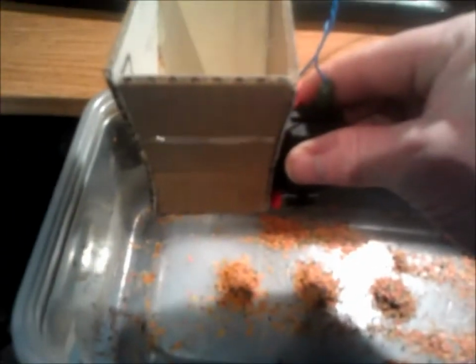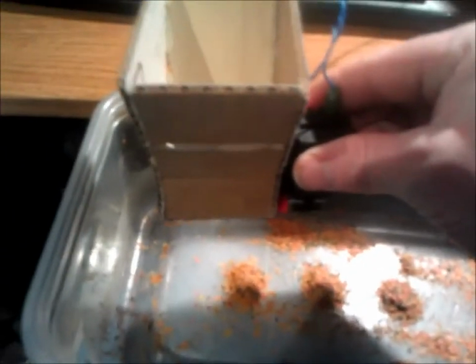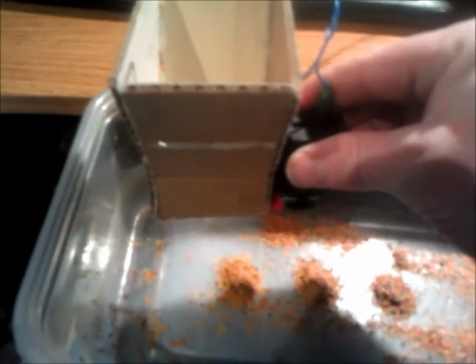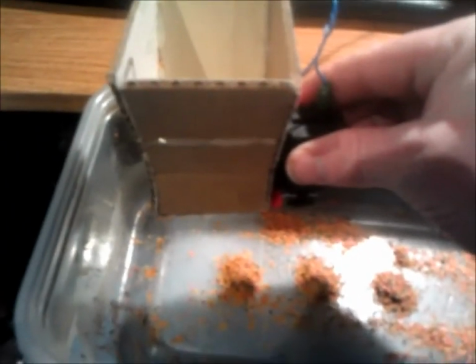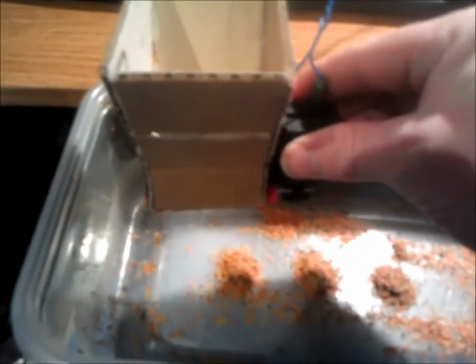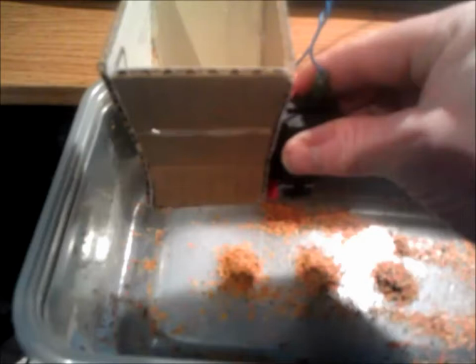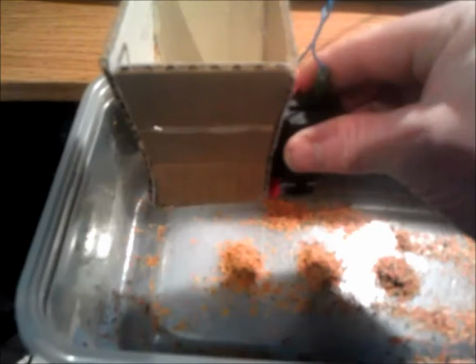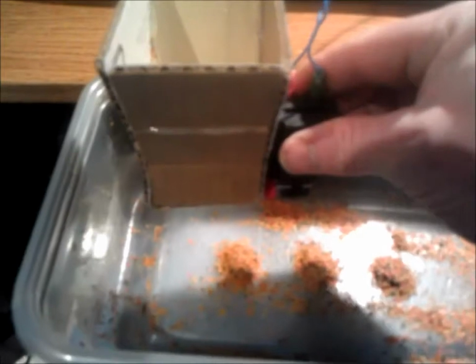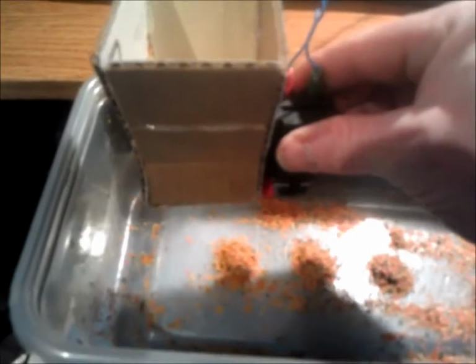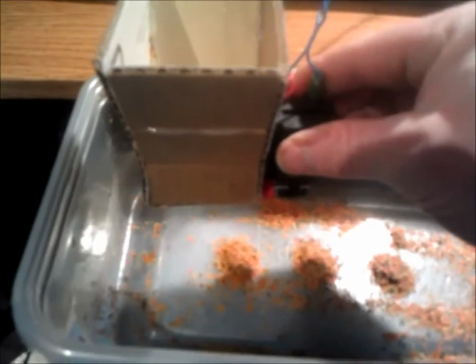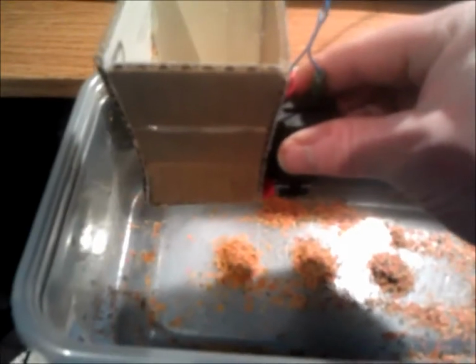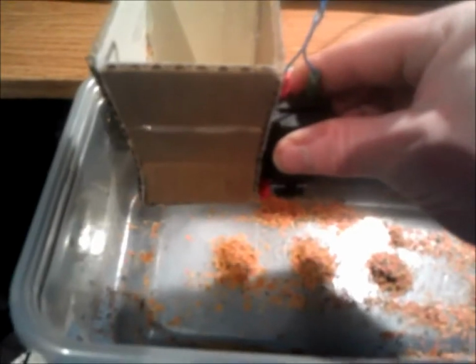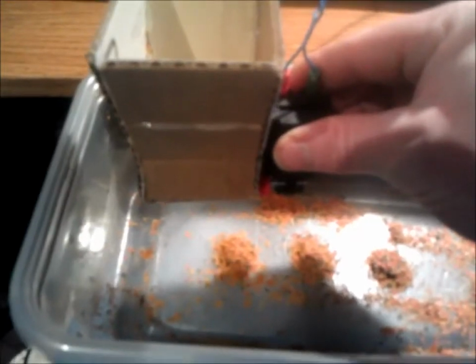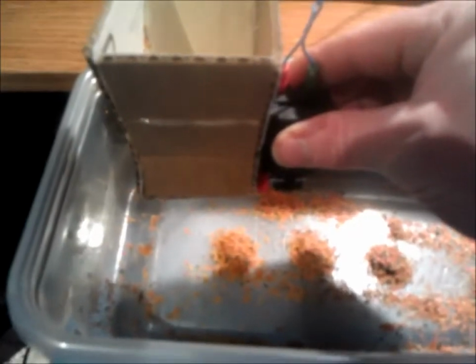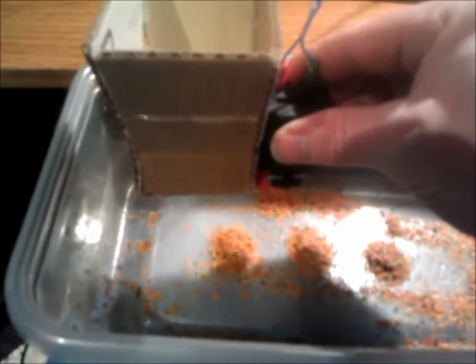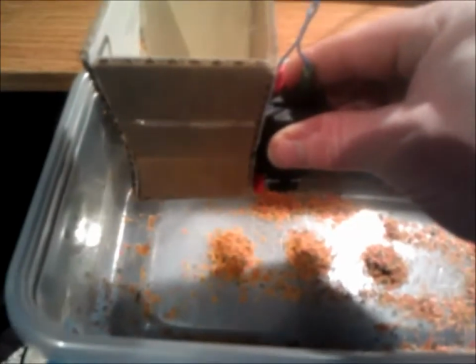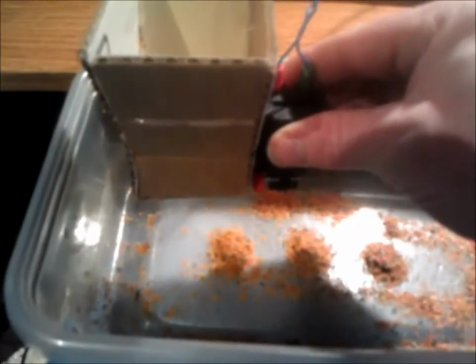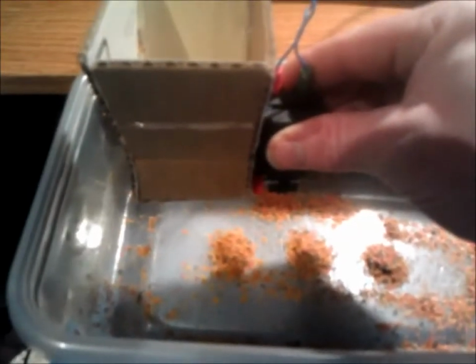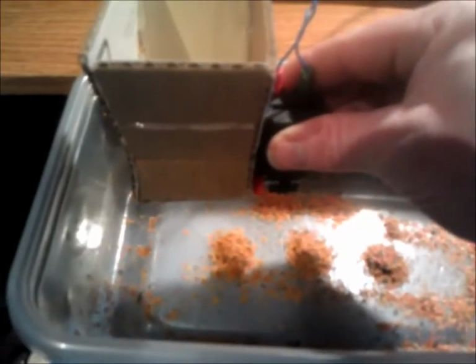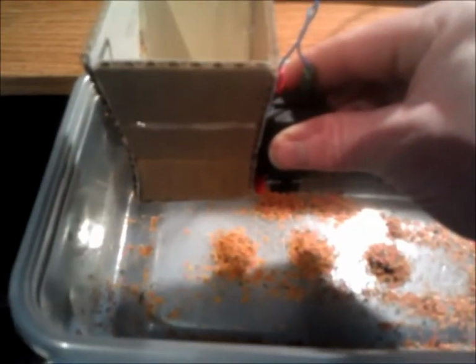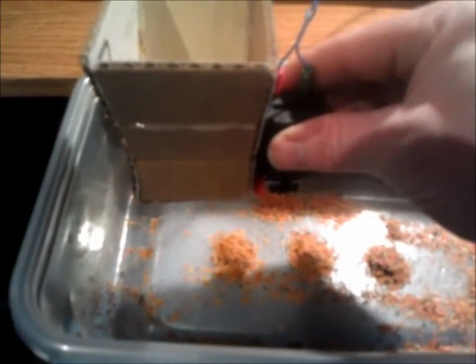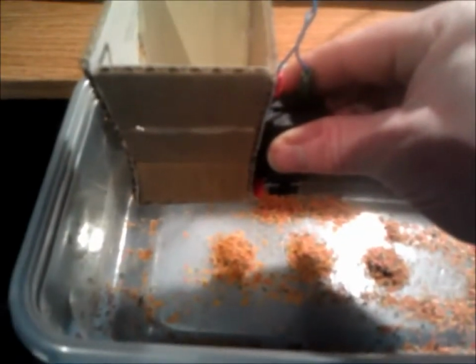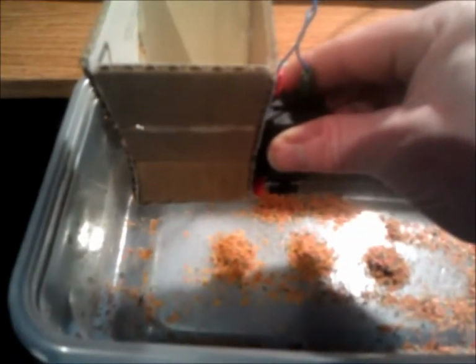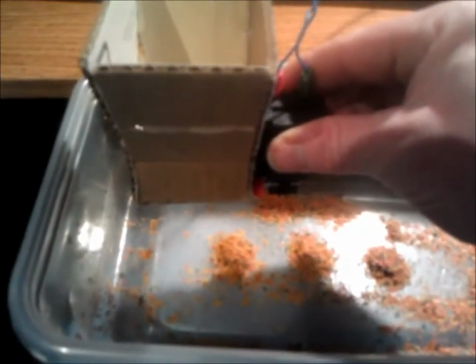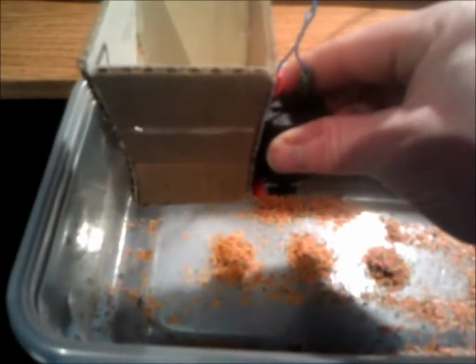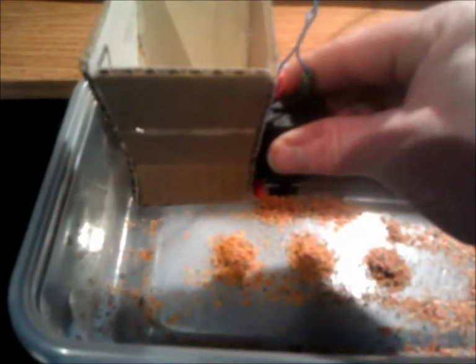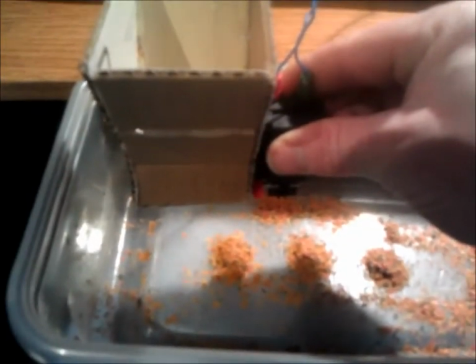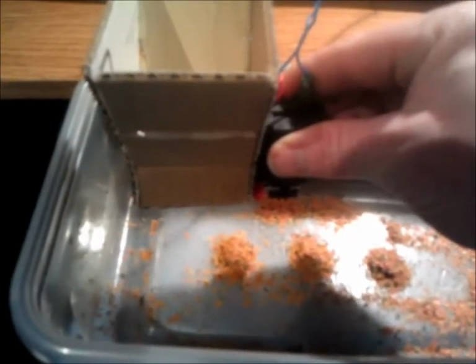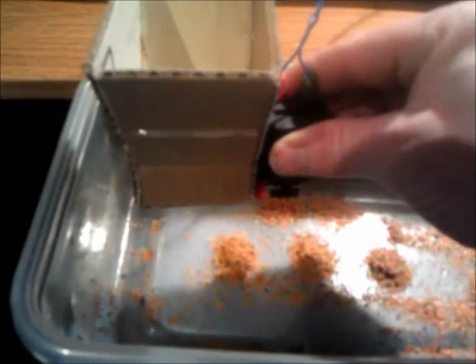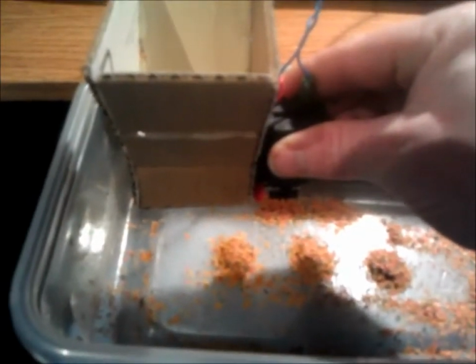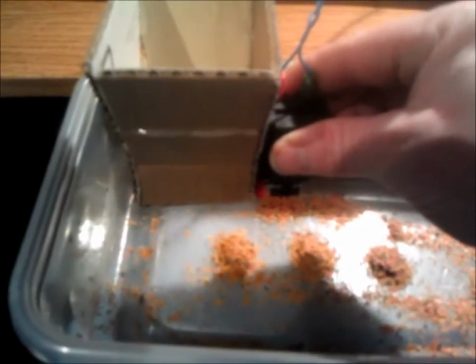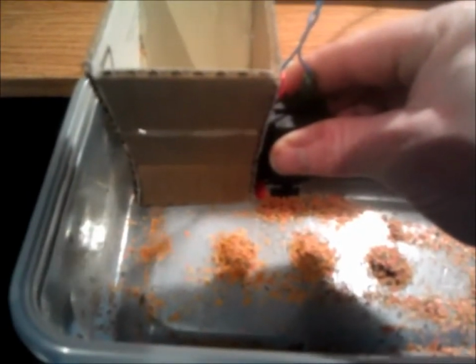No William, don't do that — put that down, it's sharp. I'm putting it in here.